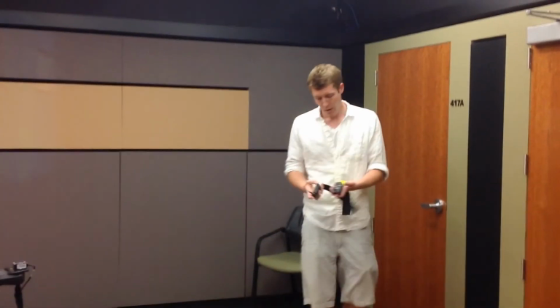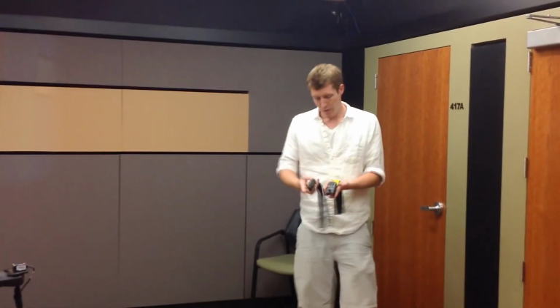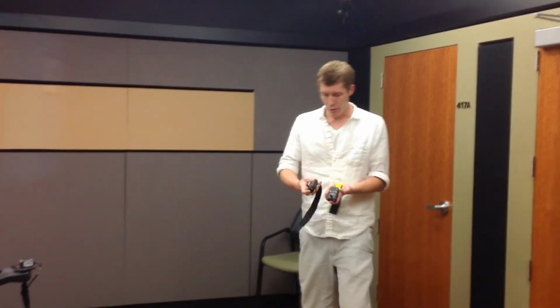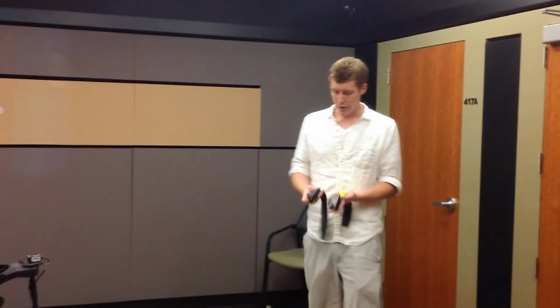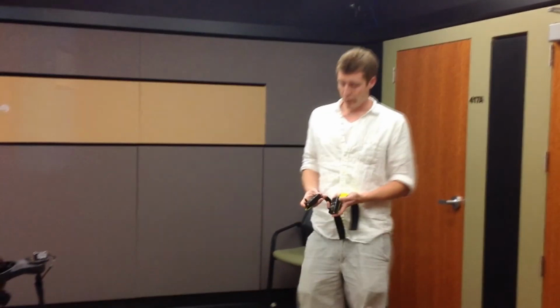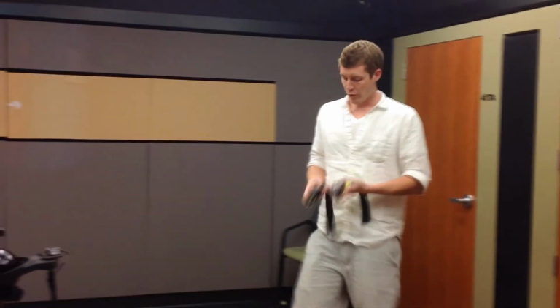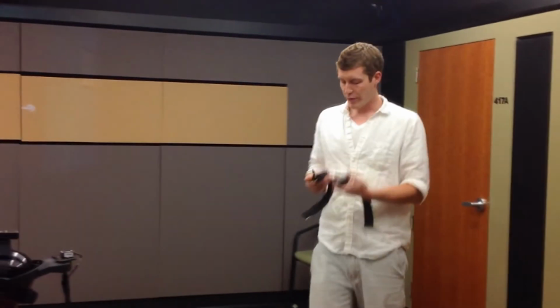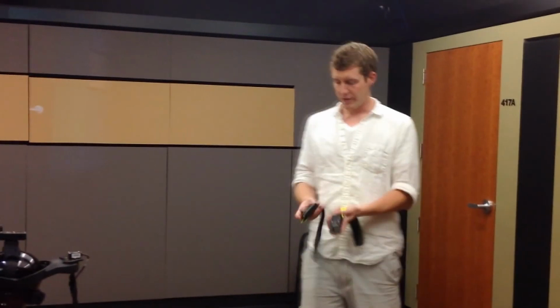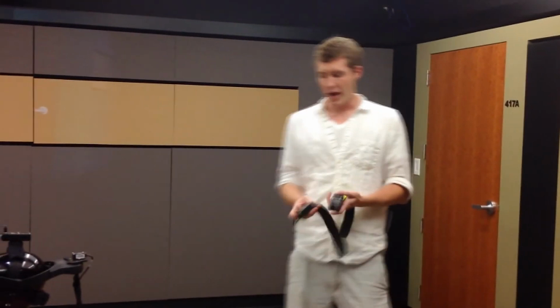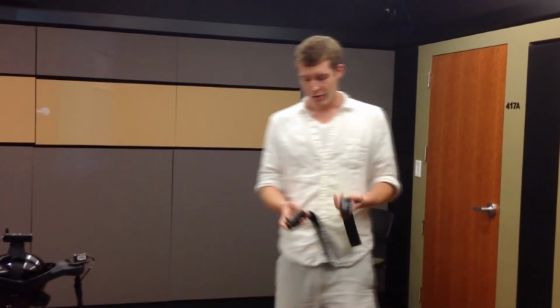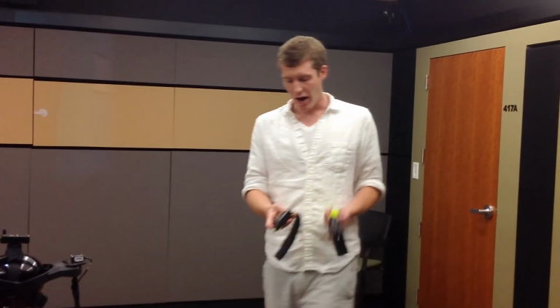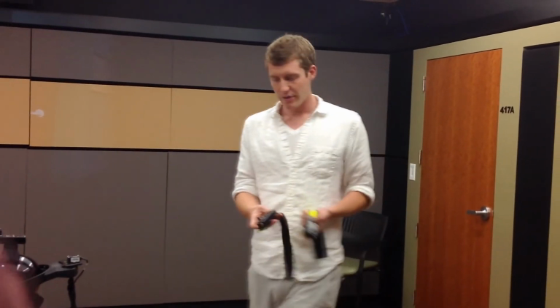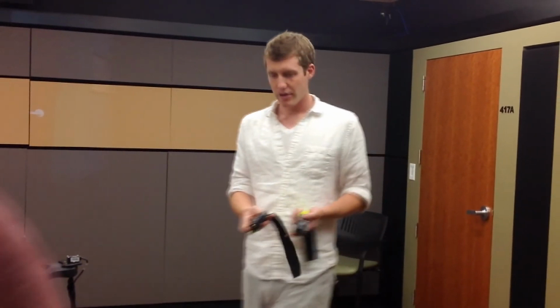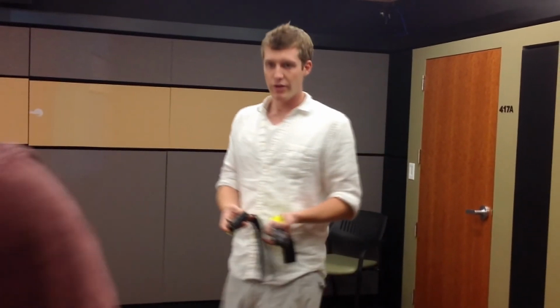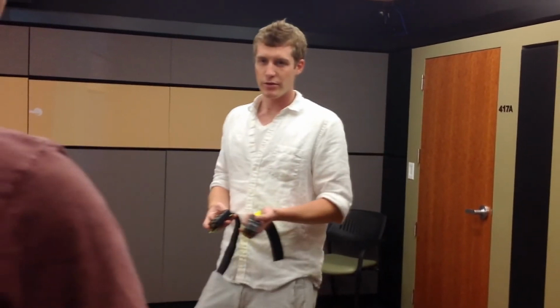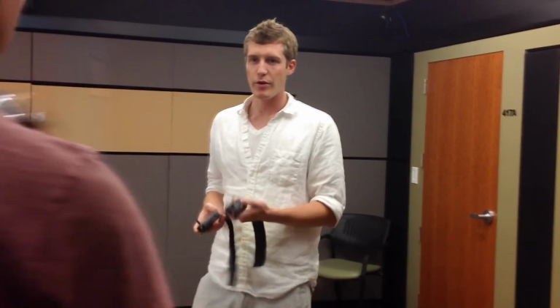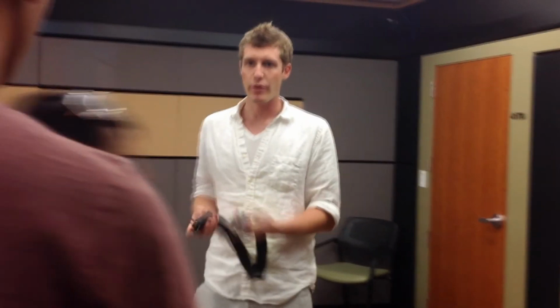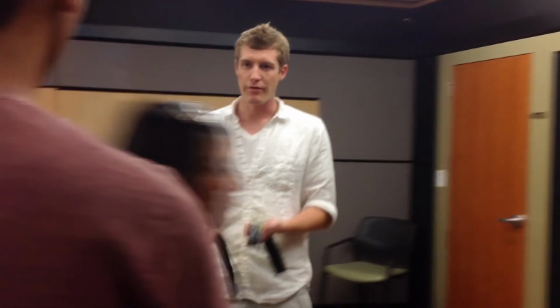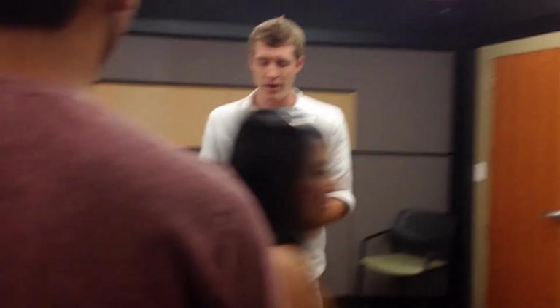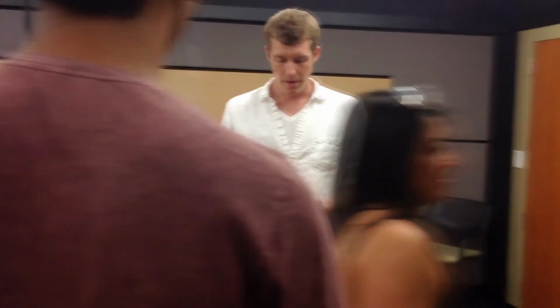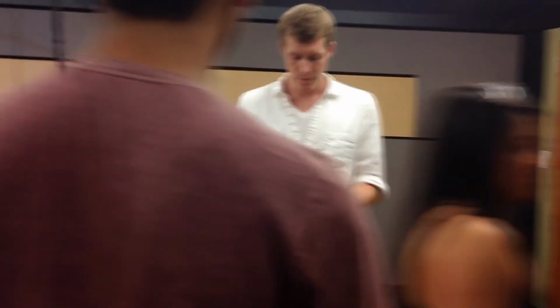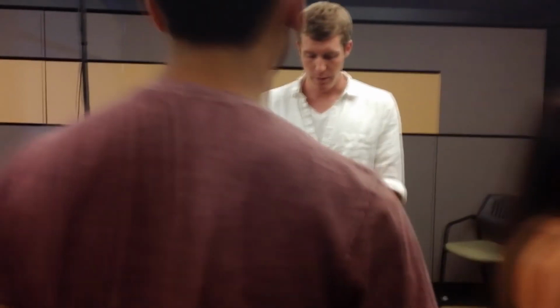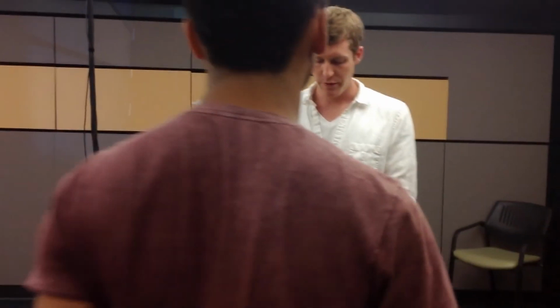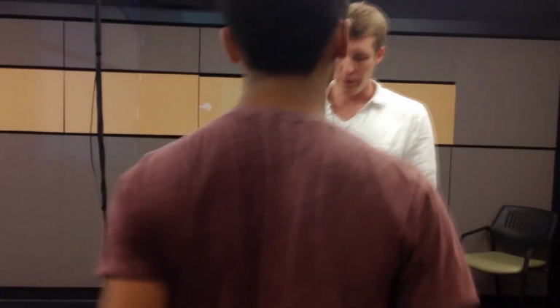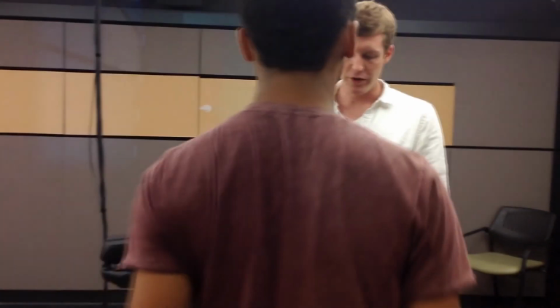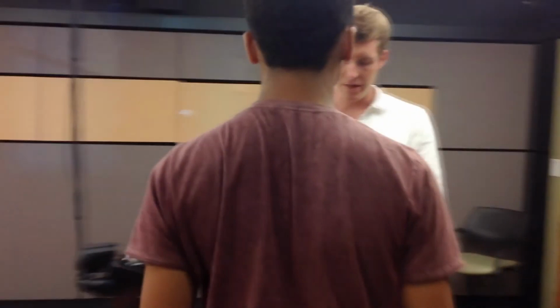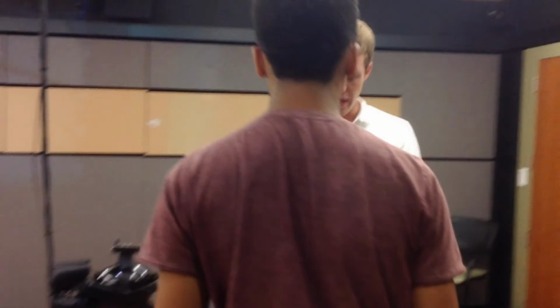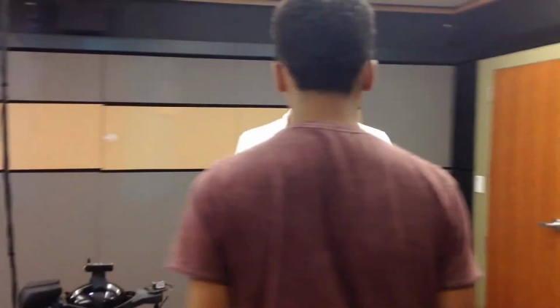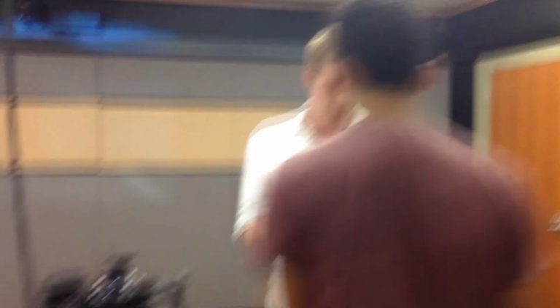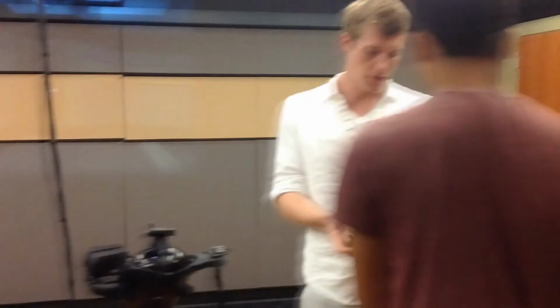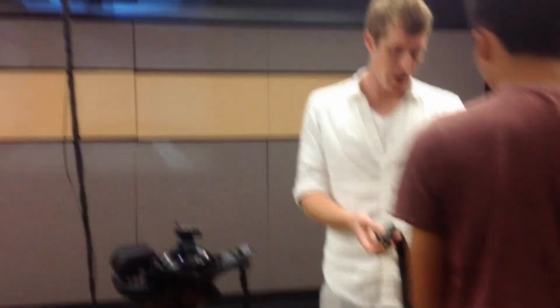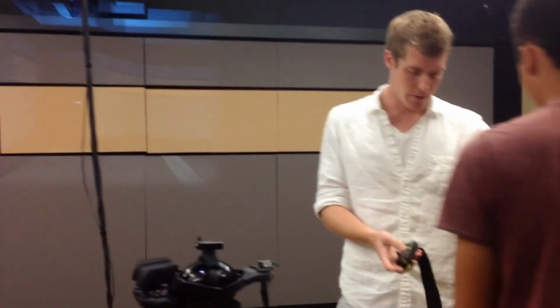We're going to put these ankle trackers on you so we know where your feet are. Go ahead and attach these to your ankles.